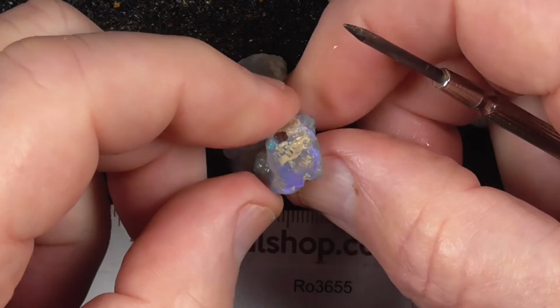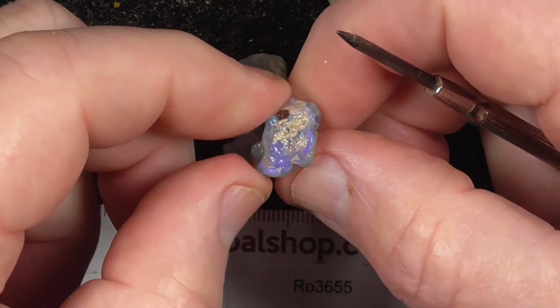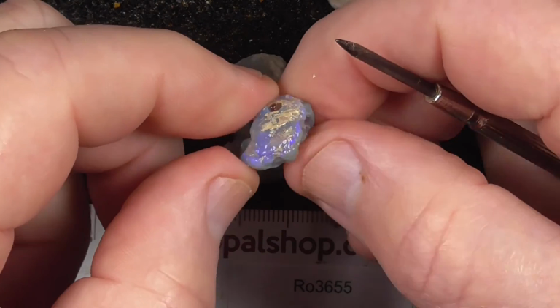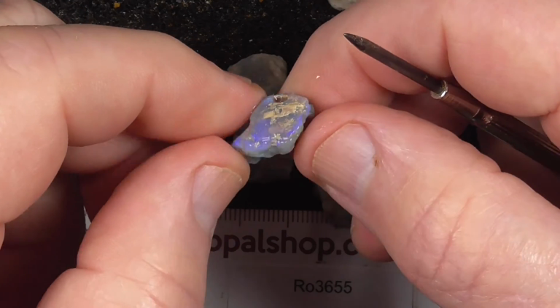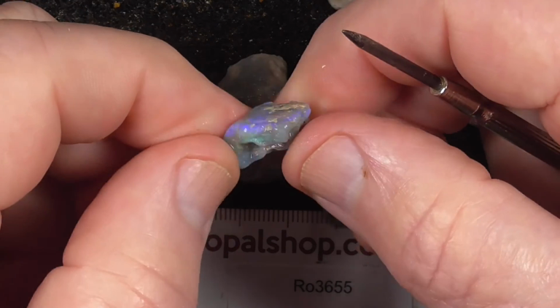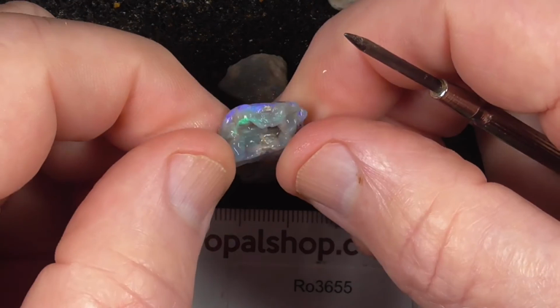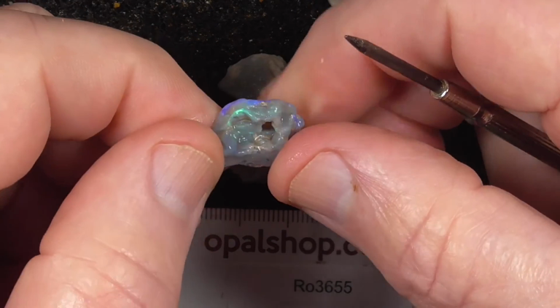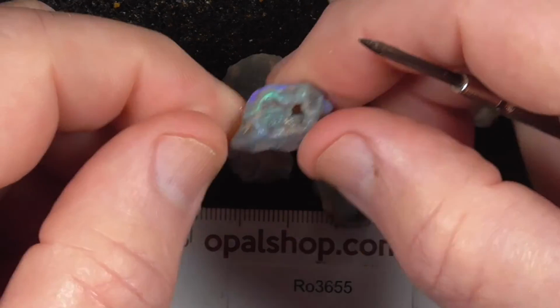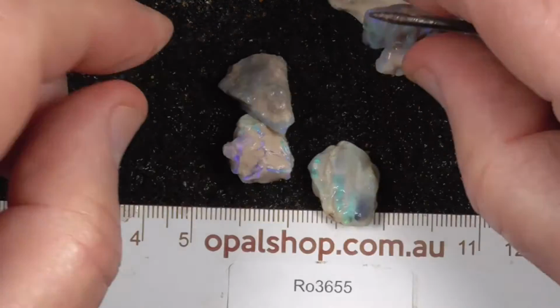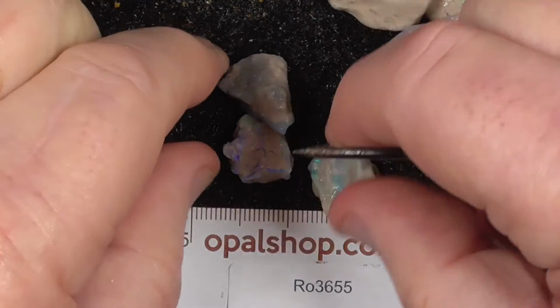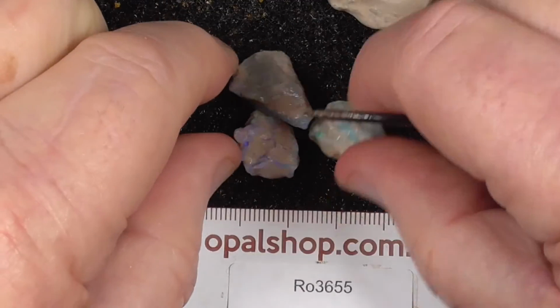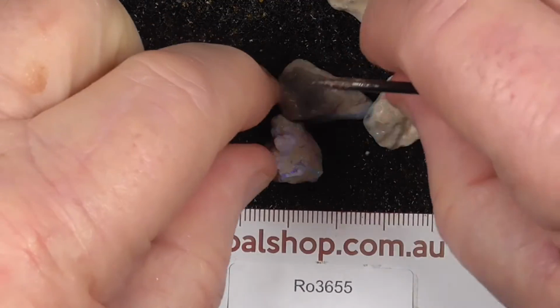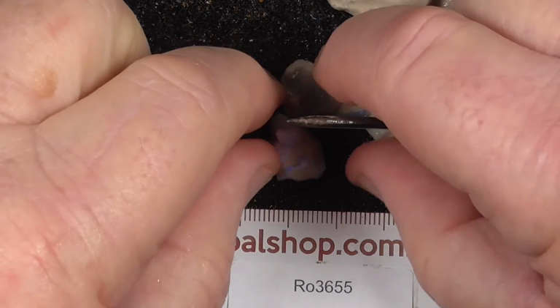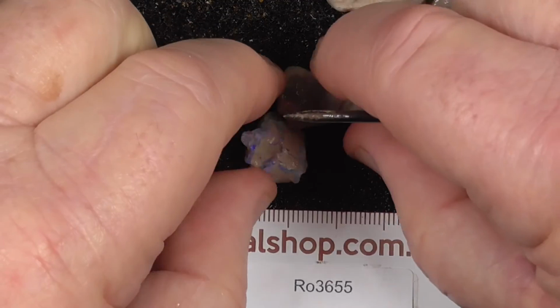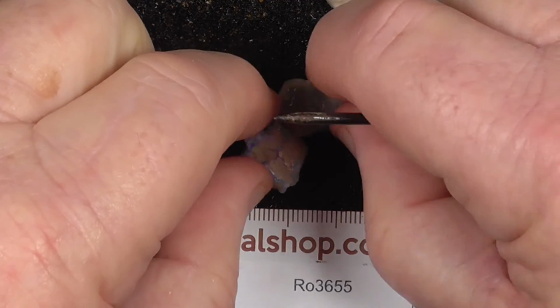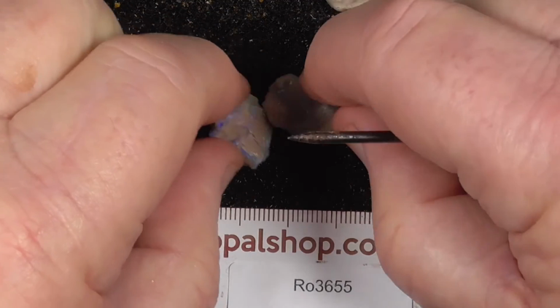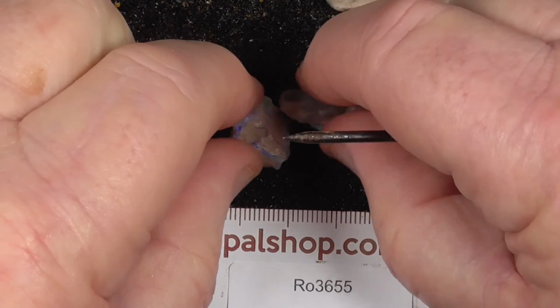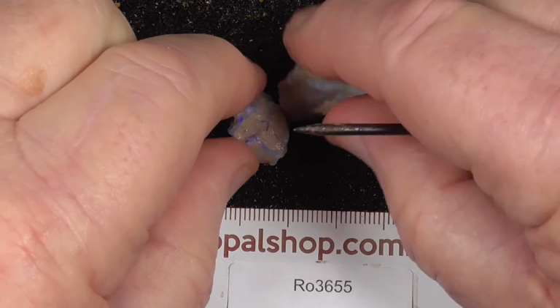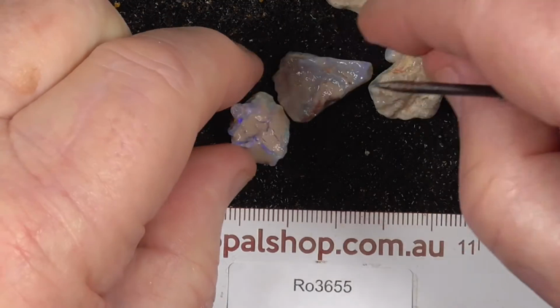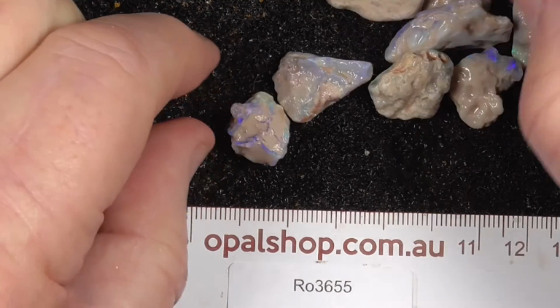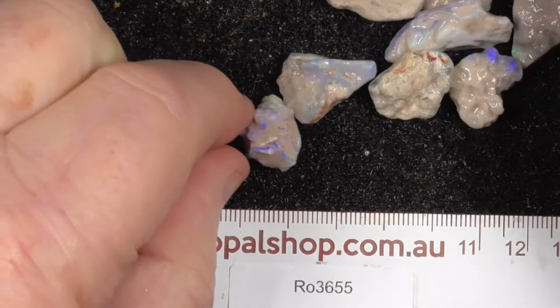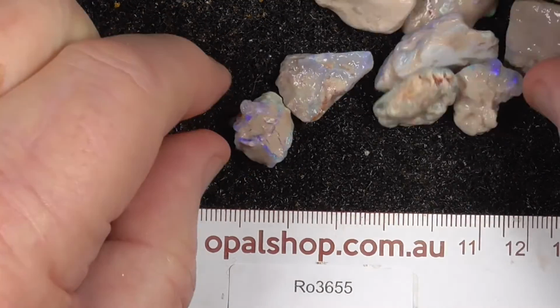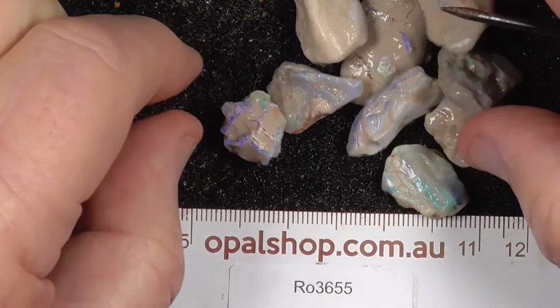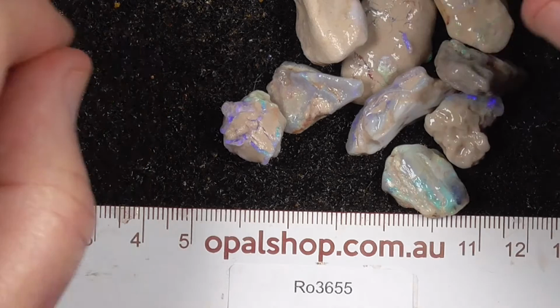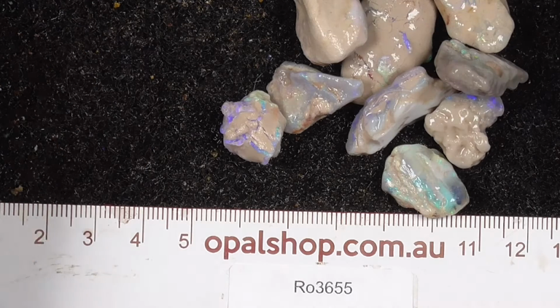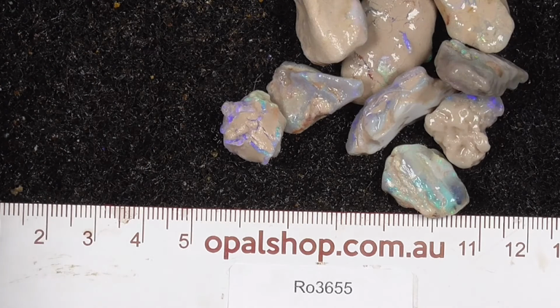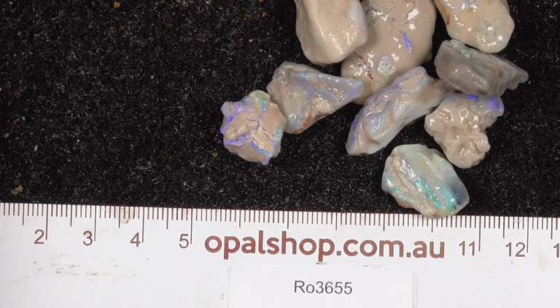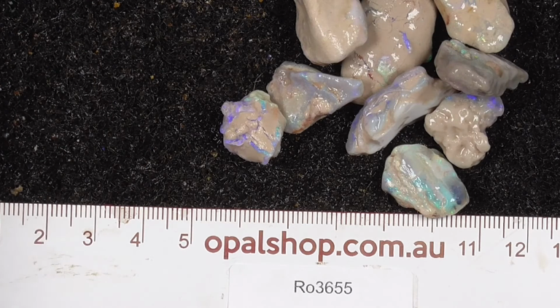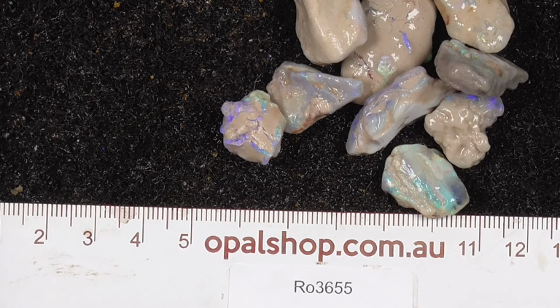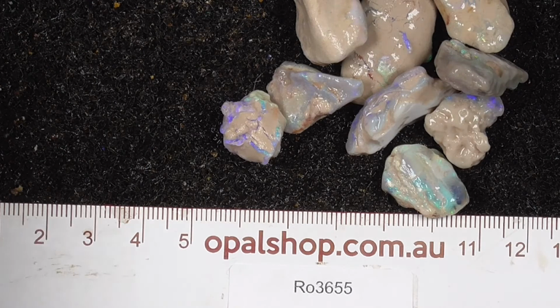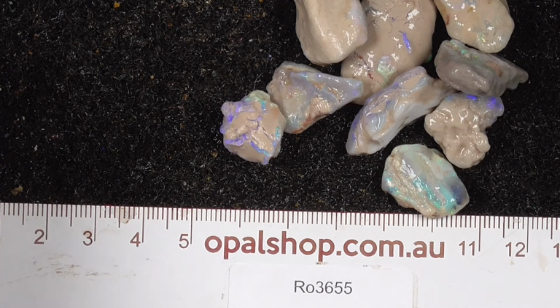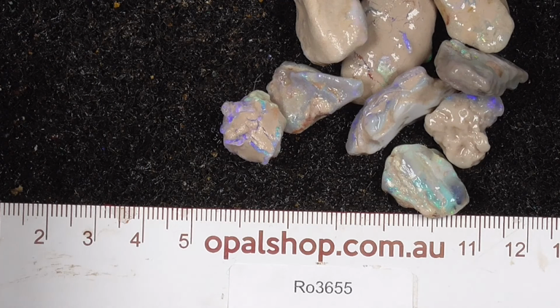I'll give you a little stone. A couple more bits there of material. Anyway, I hope you've enjoyed looking.